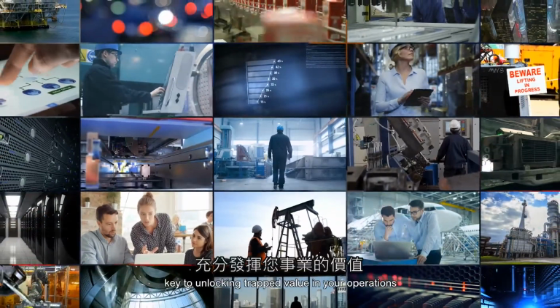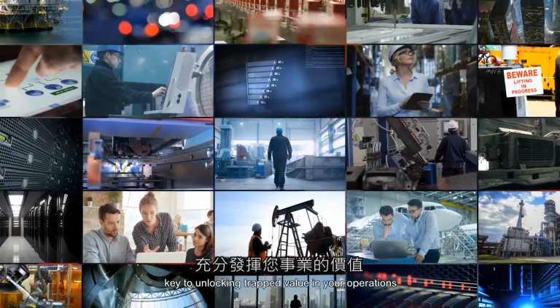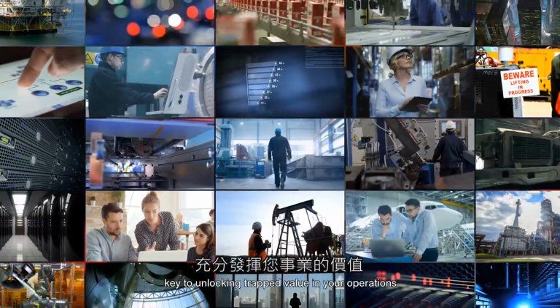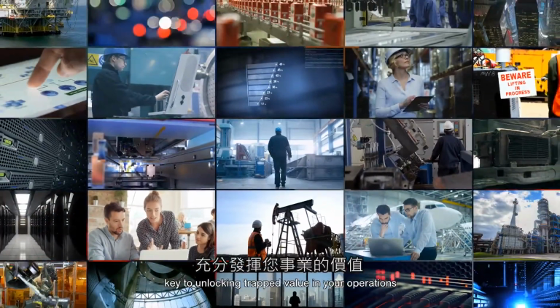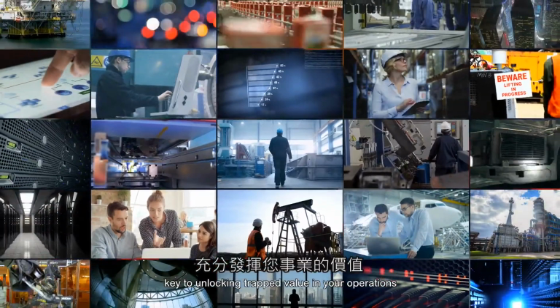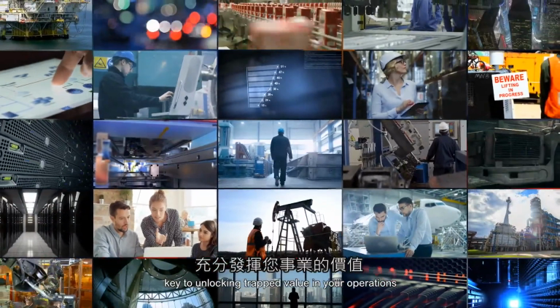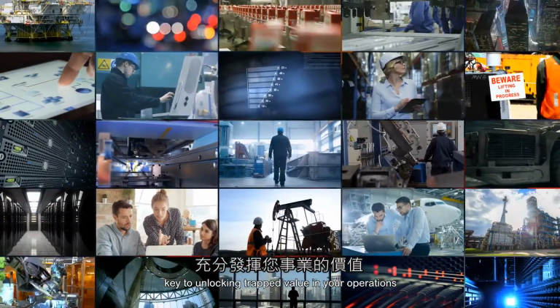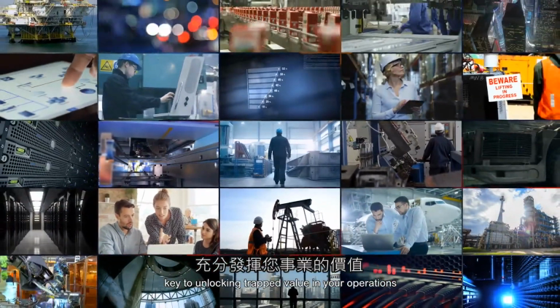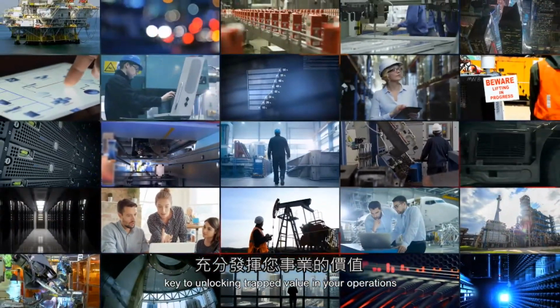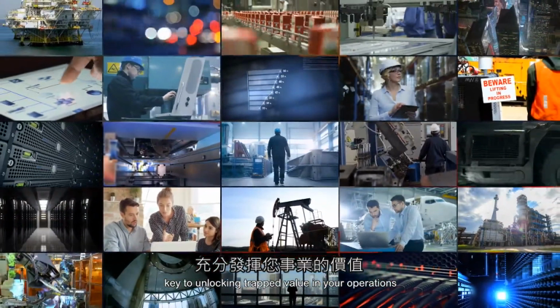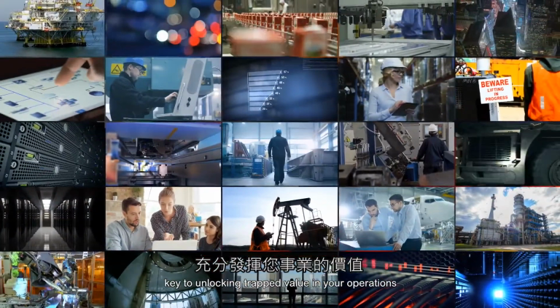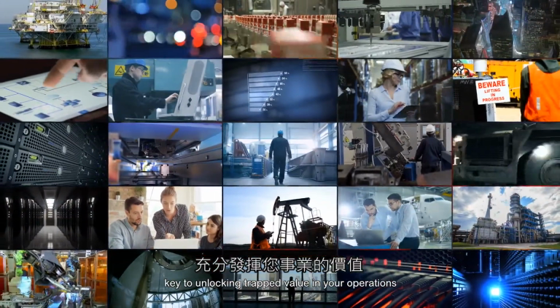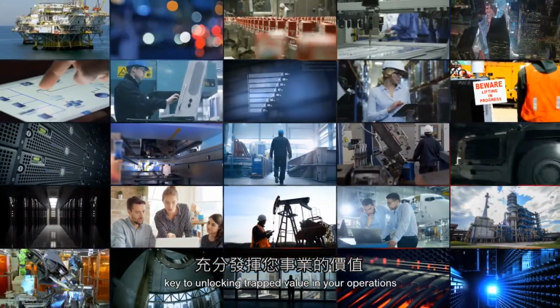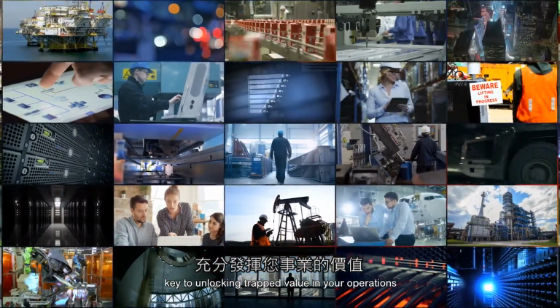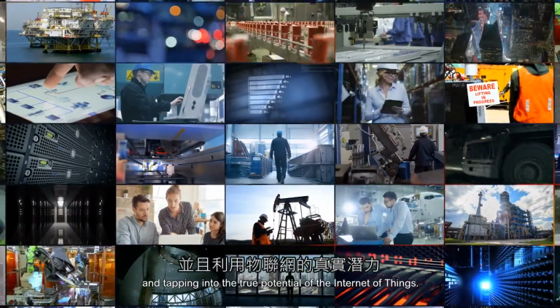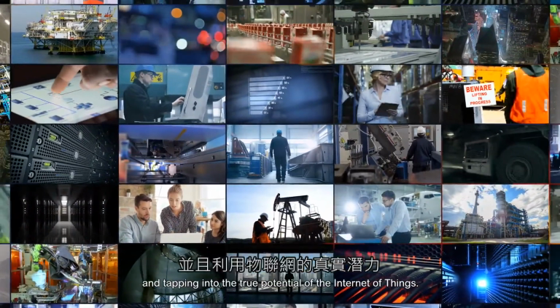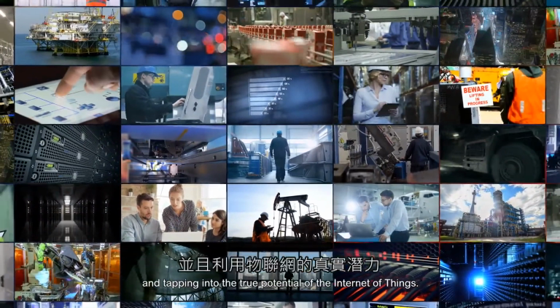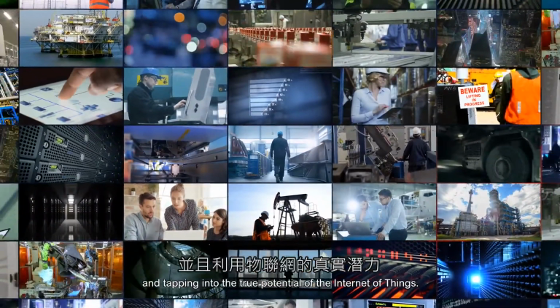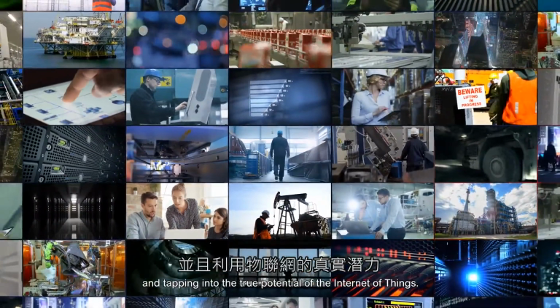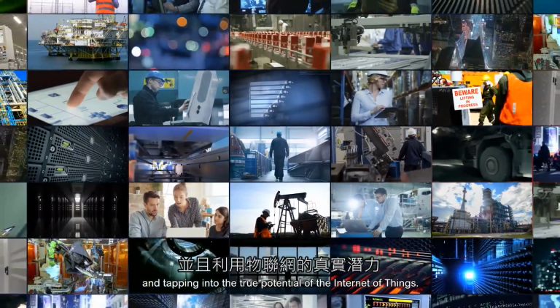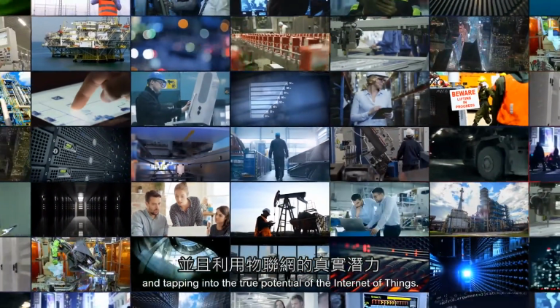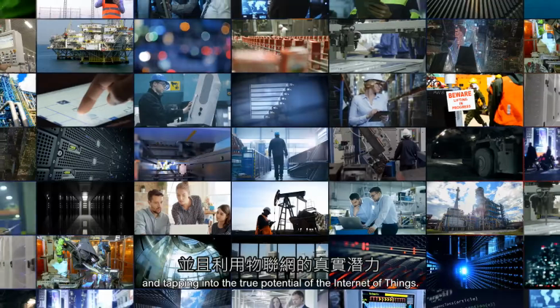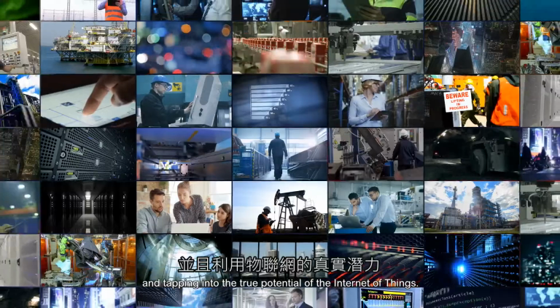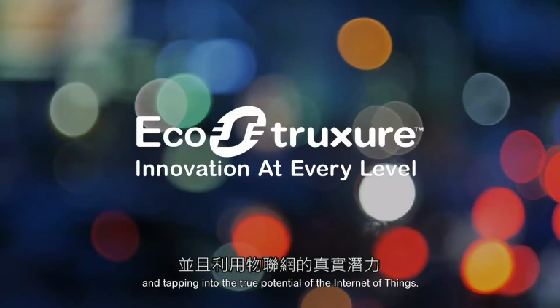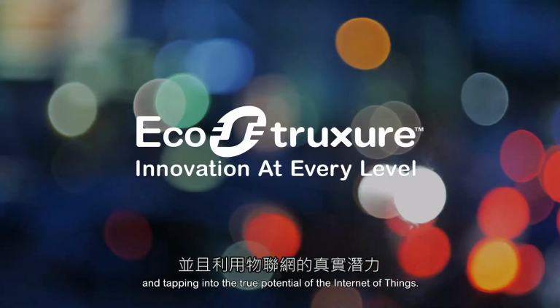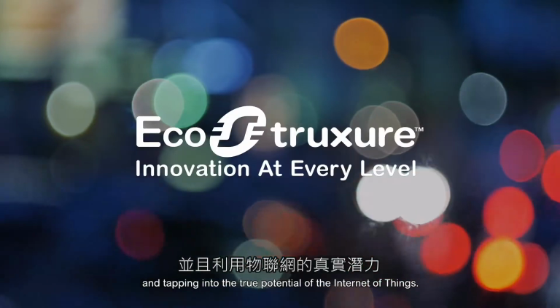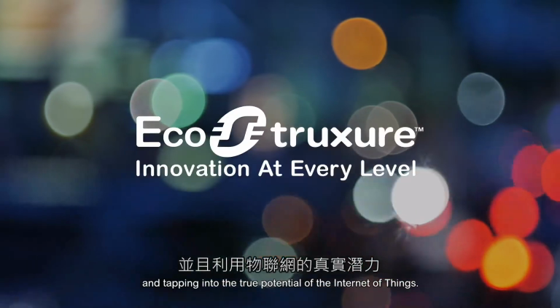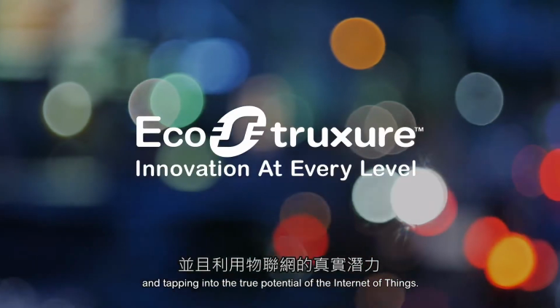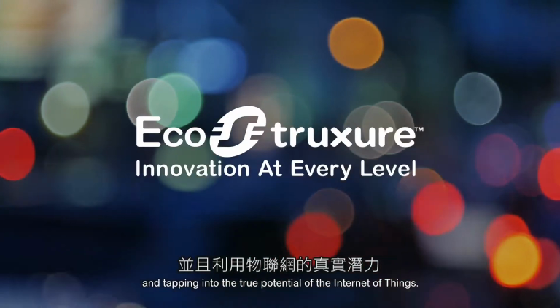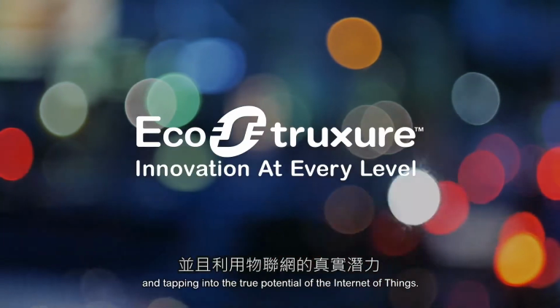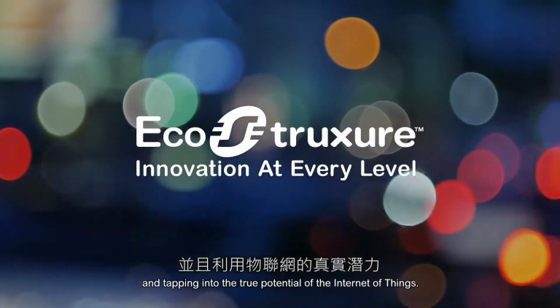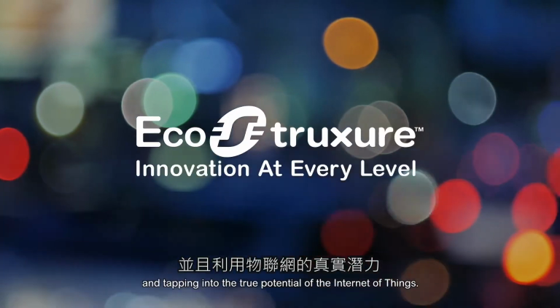Enabling innovation at every level, the EcoStruxure platform is the key to unlocking trapped value in your operations and tapping into the true potential of the Internet of Things.